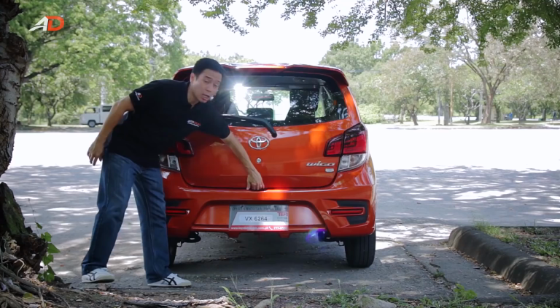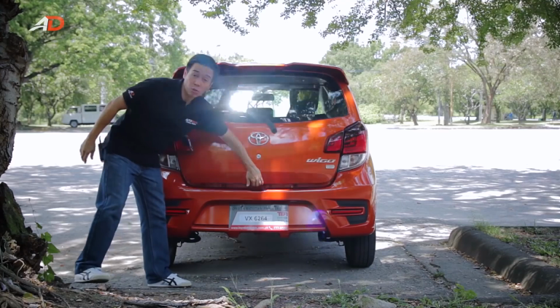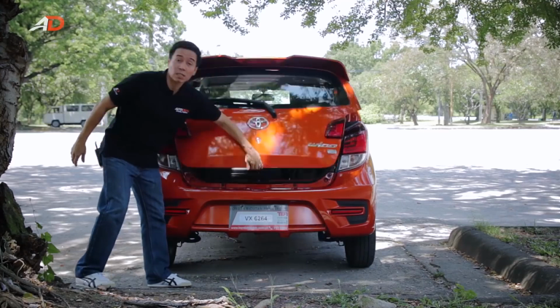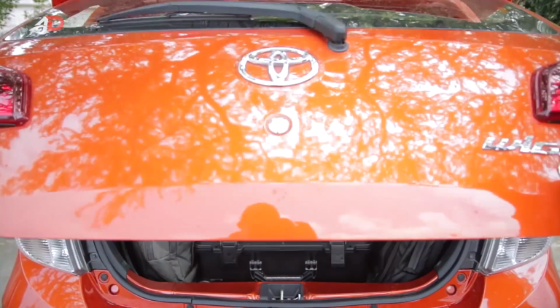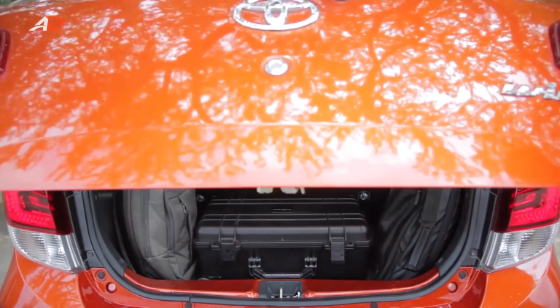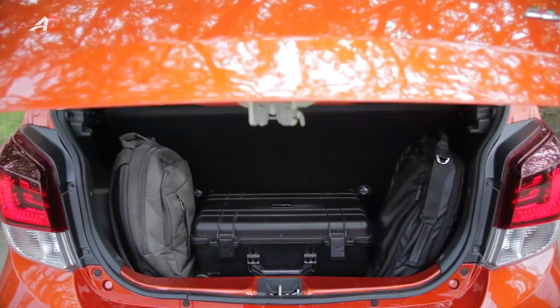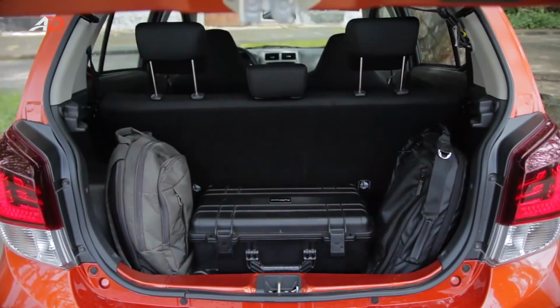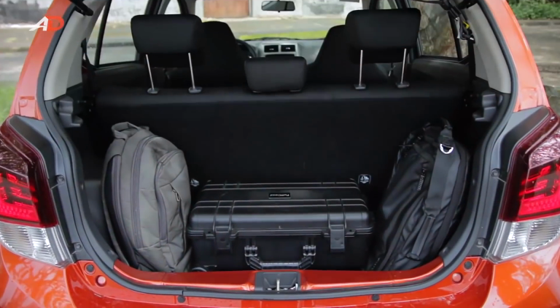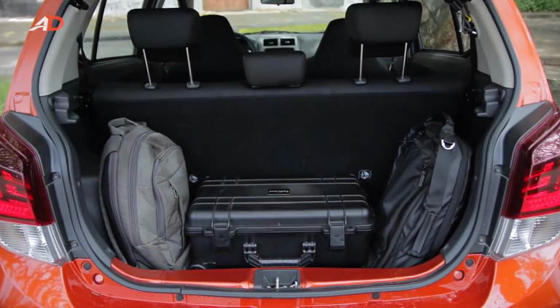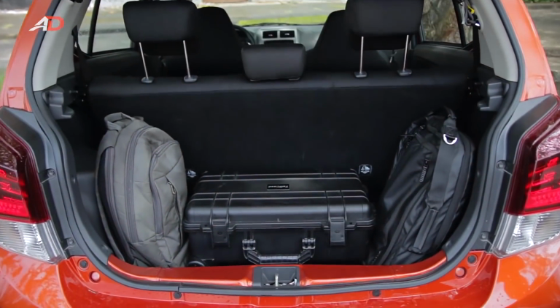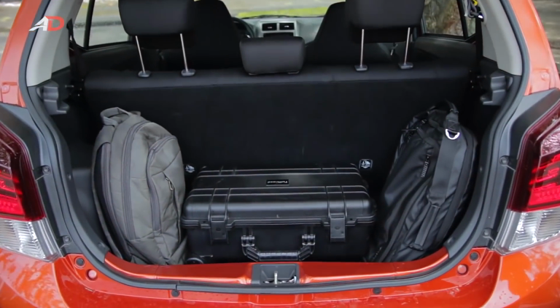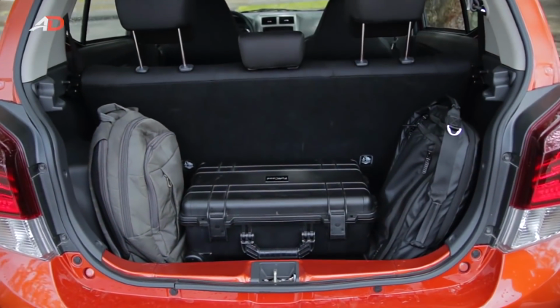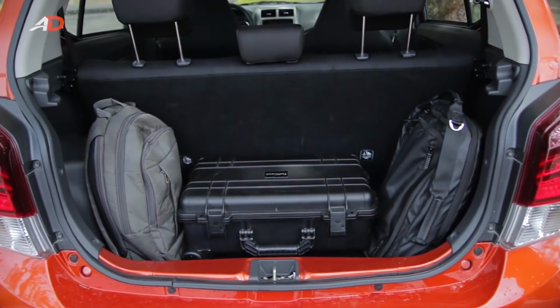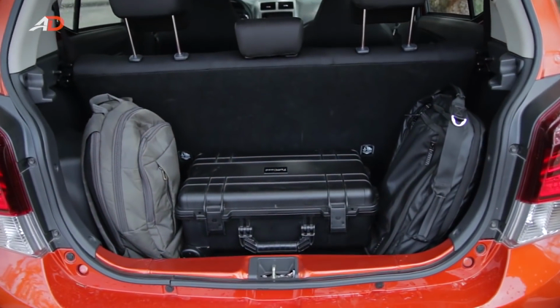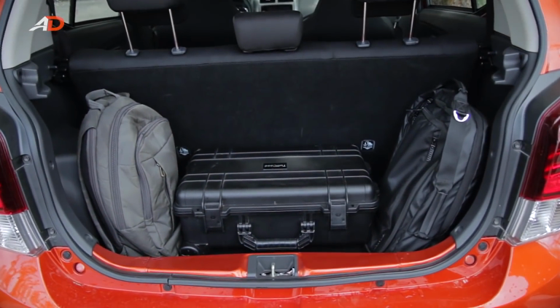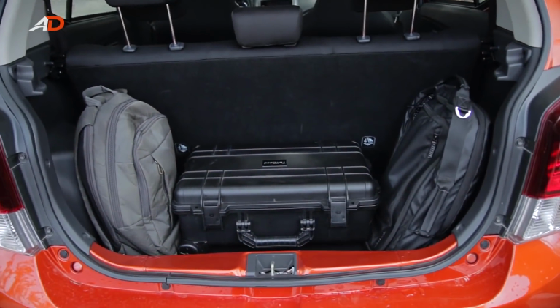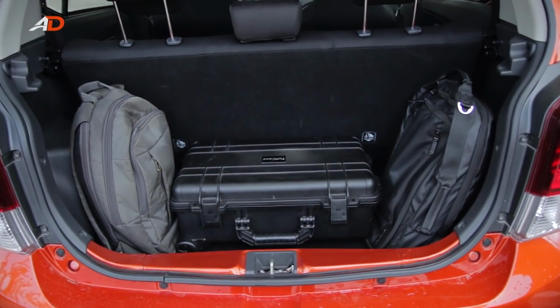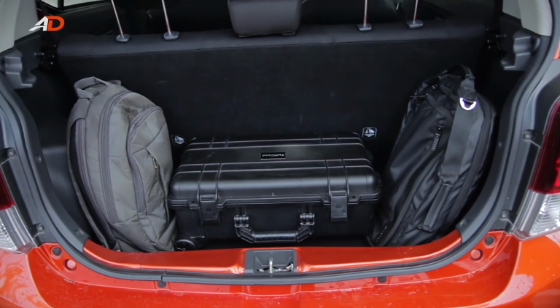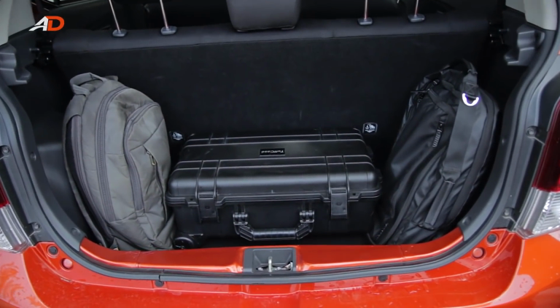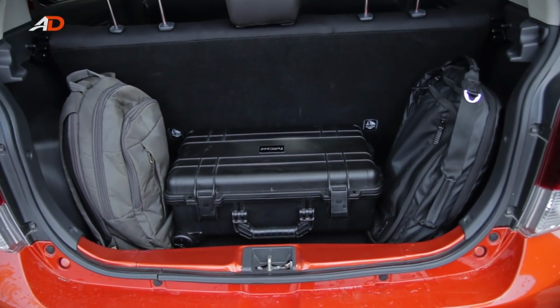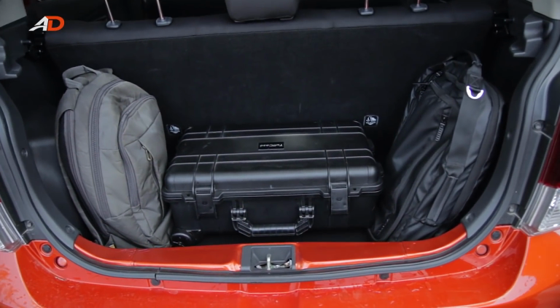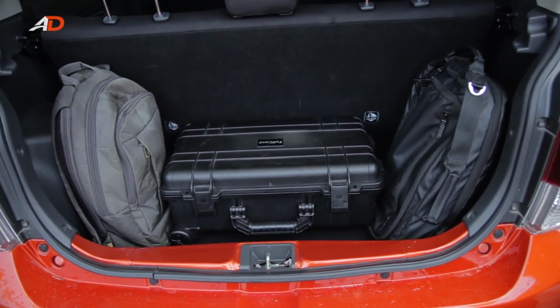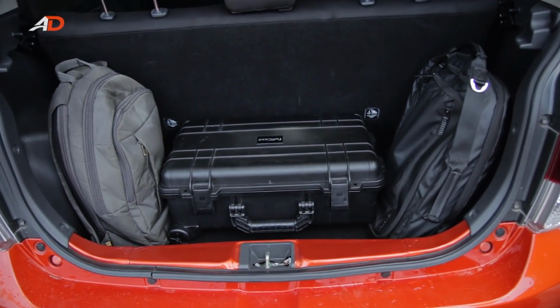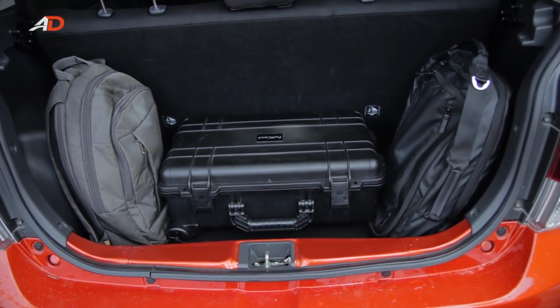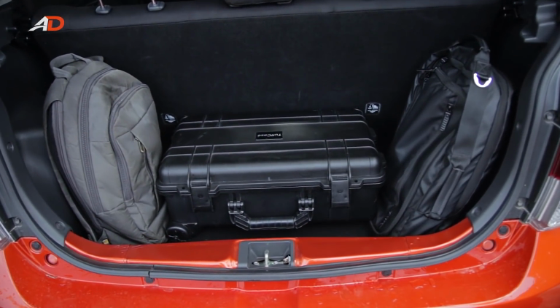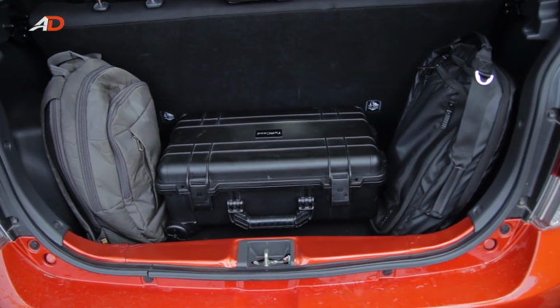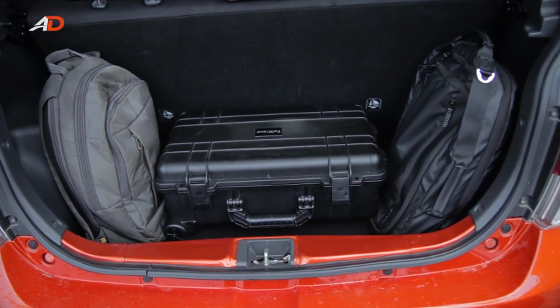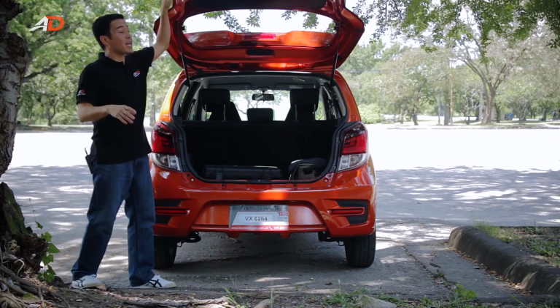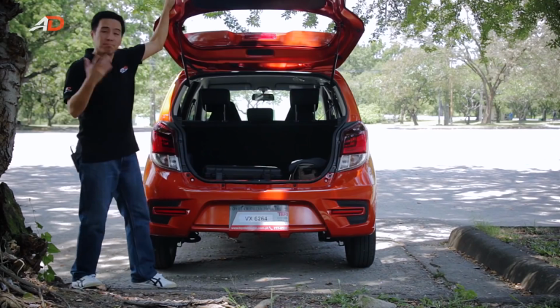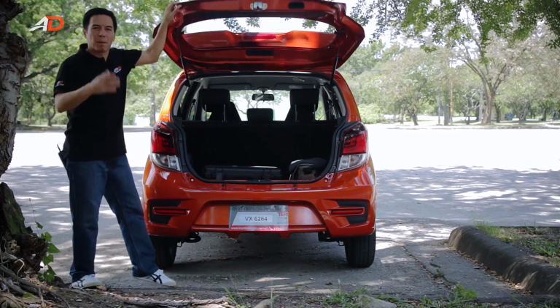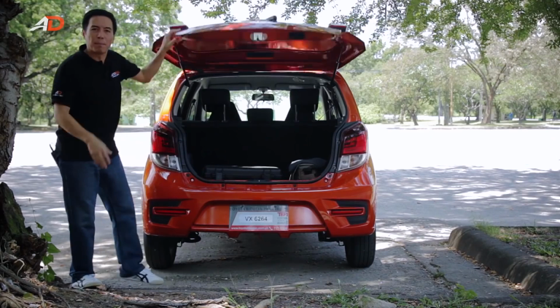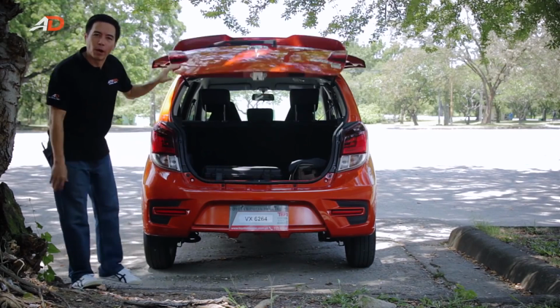Trunk space is adequate. It's got enough space for overnight bags and a bit more.